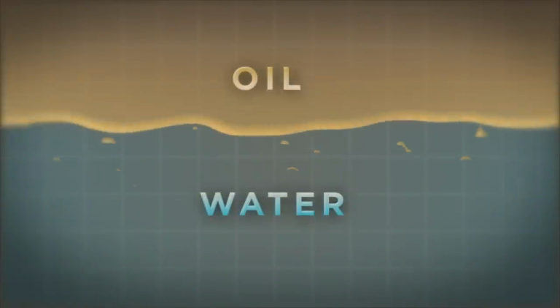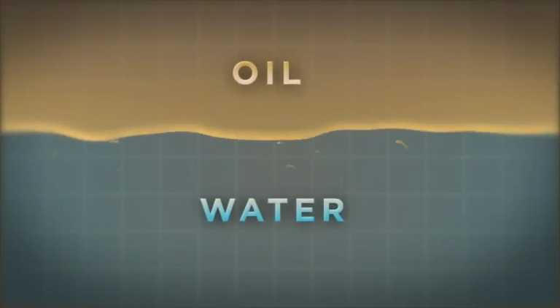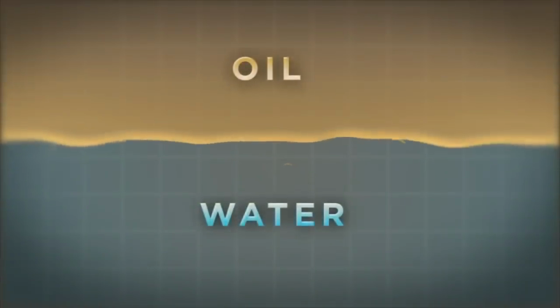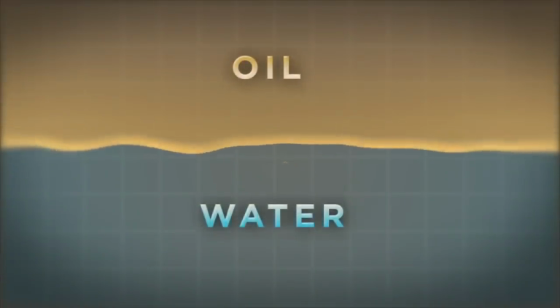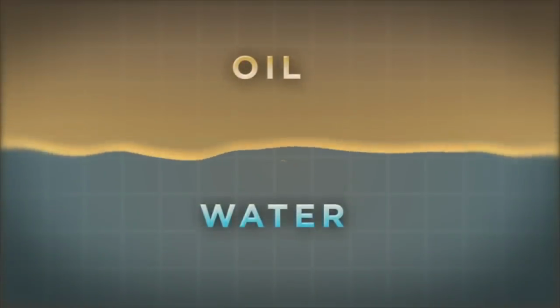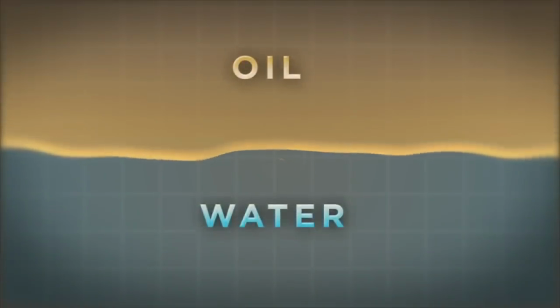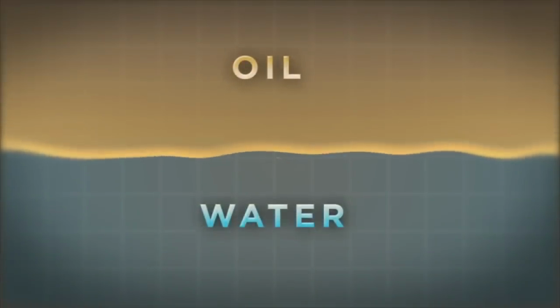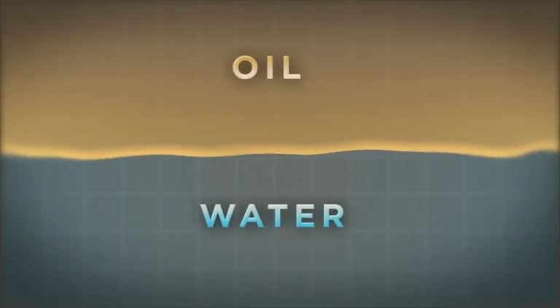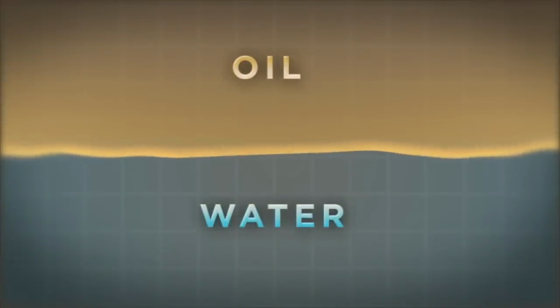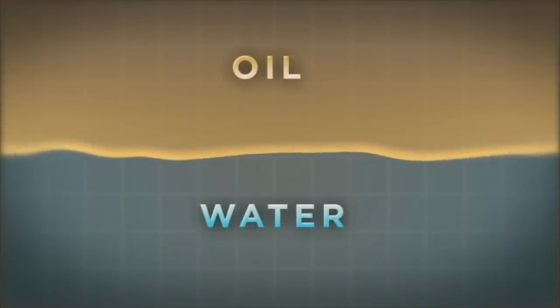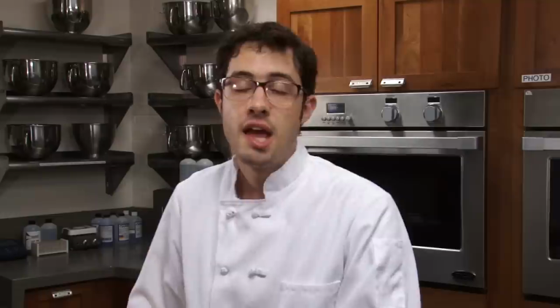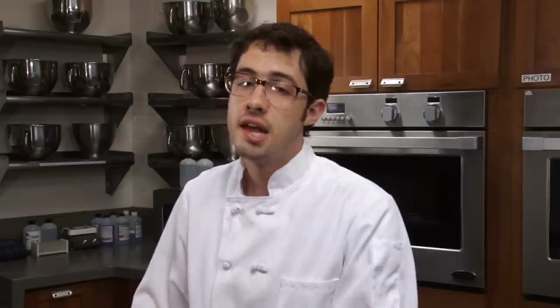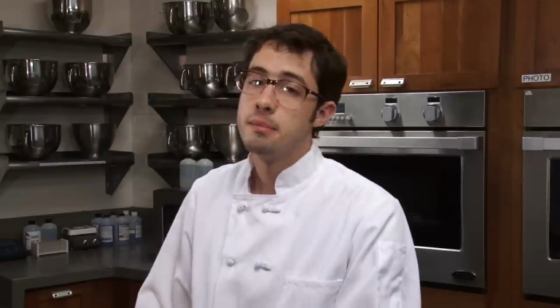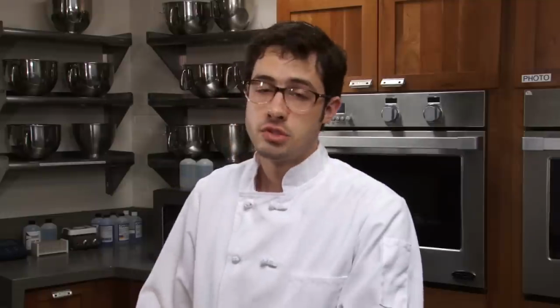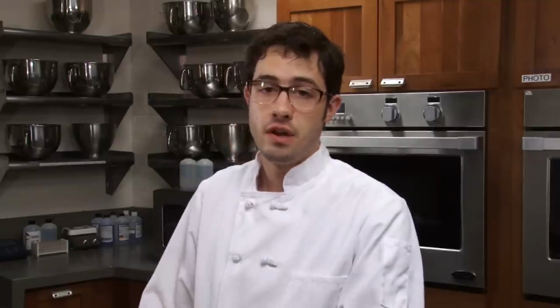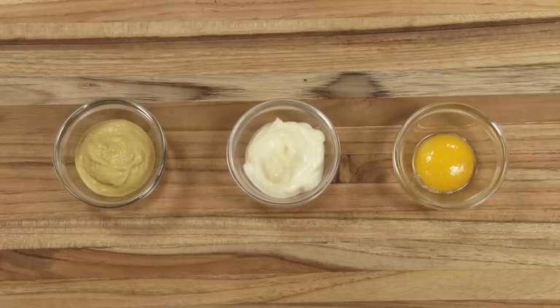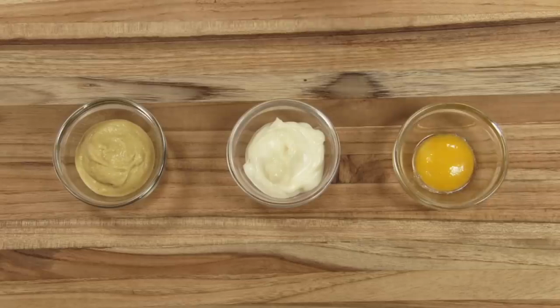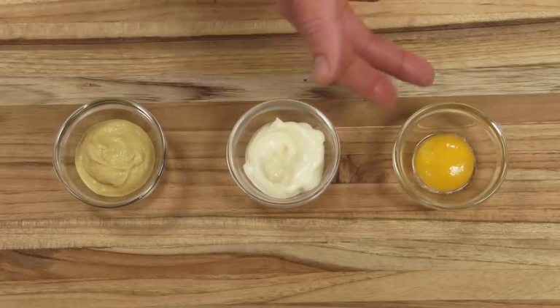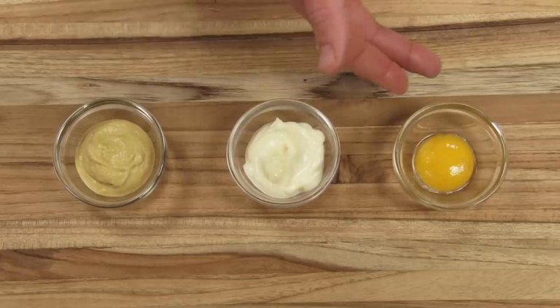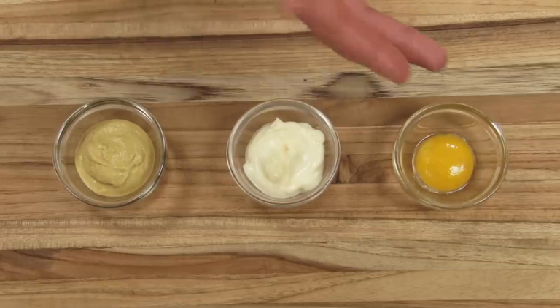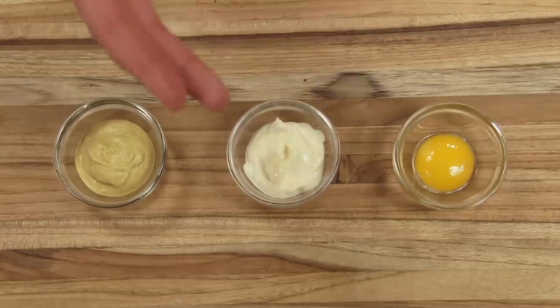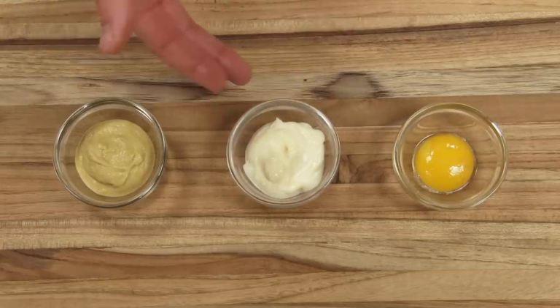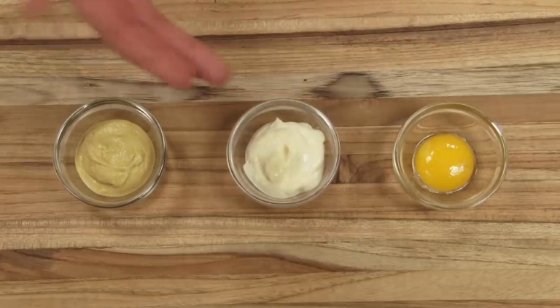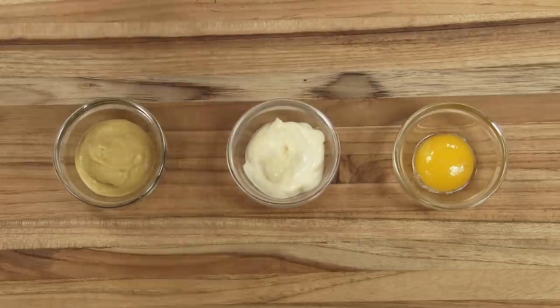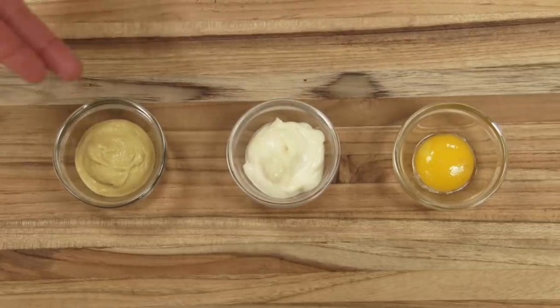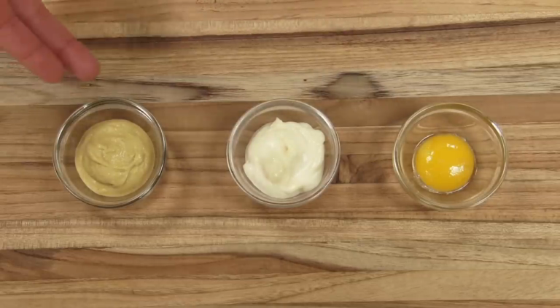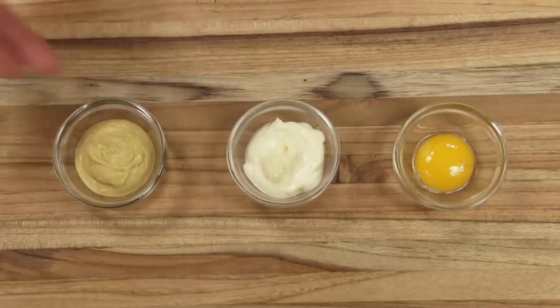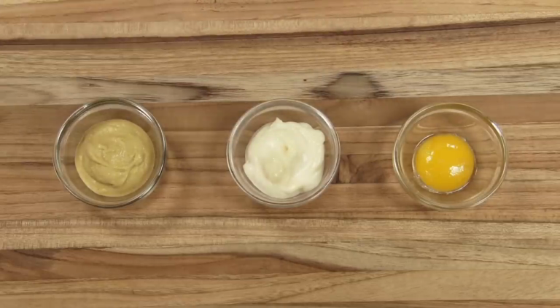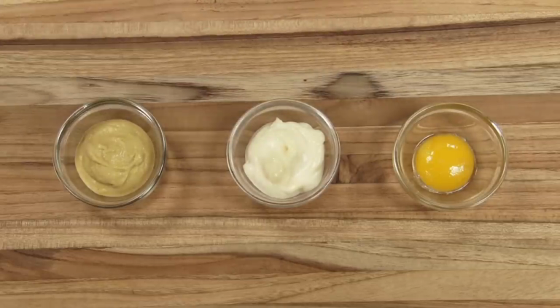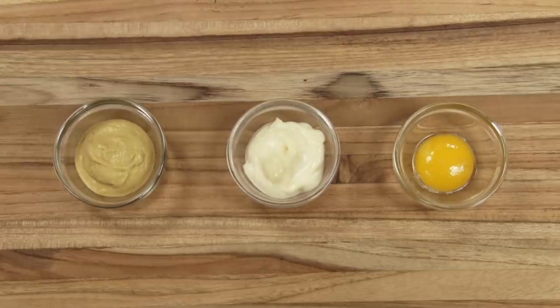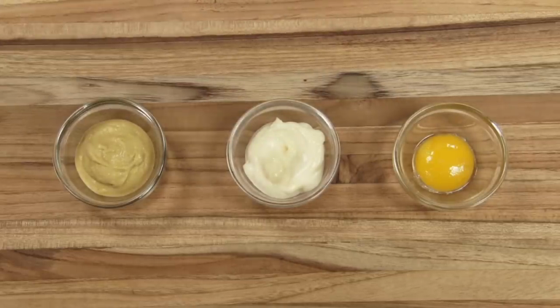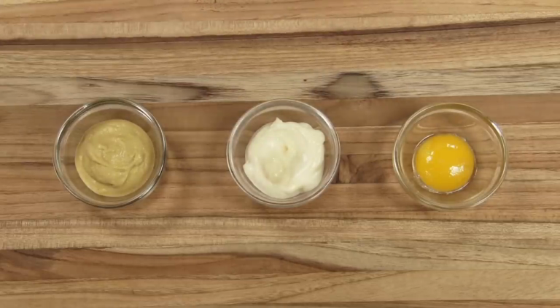The secret to a vinaigrette that stays together? Adding an emulsifier such as egg yolk, mayonnaise, or mustard can keep the emulsion intact longer.